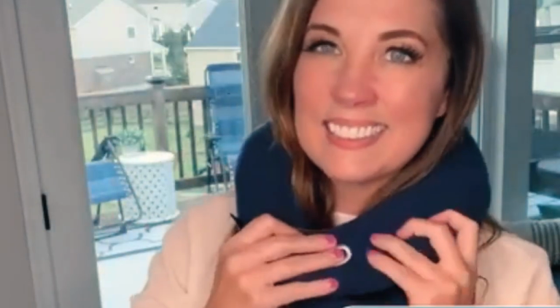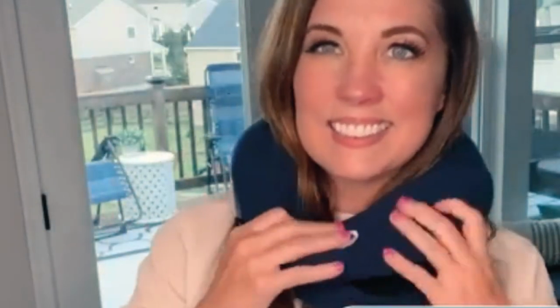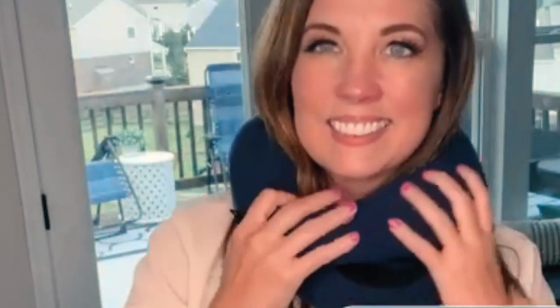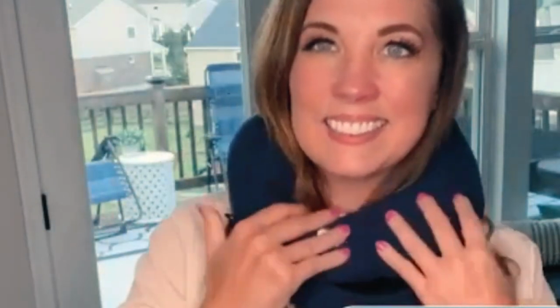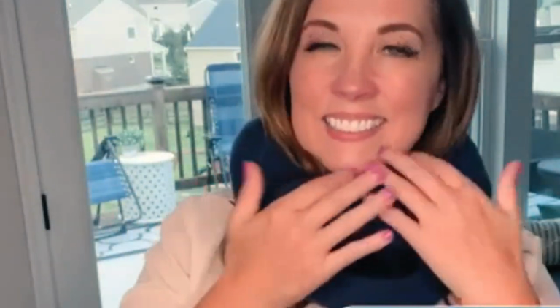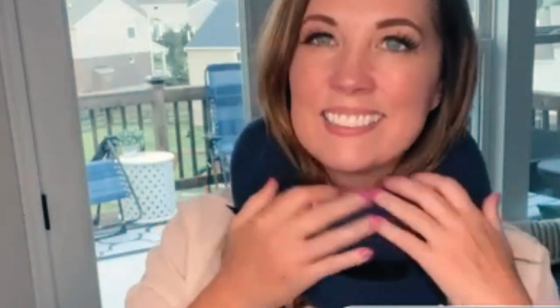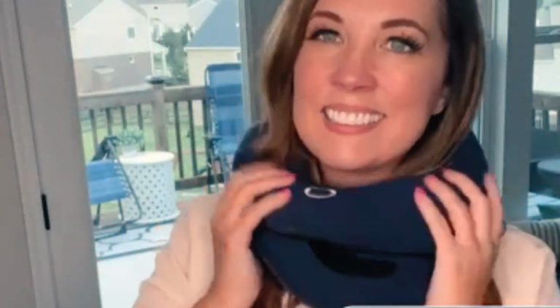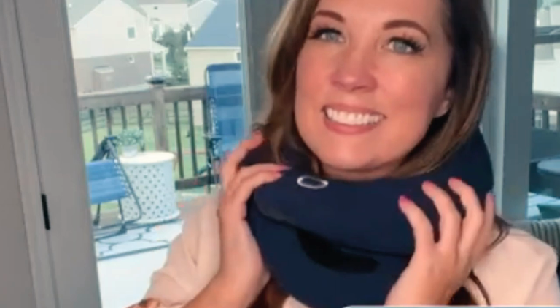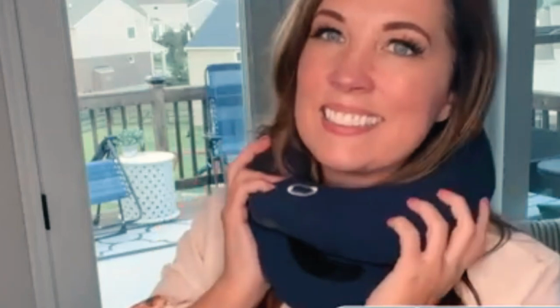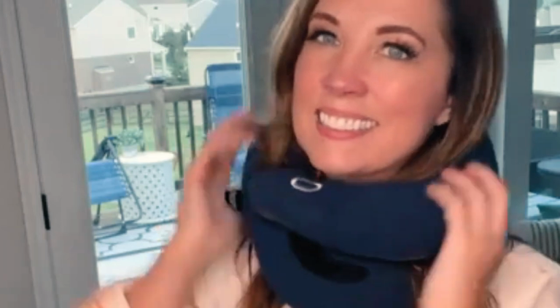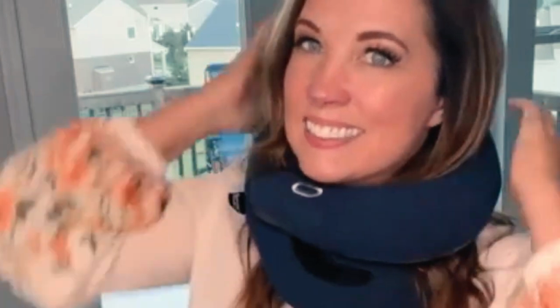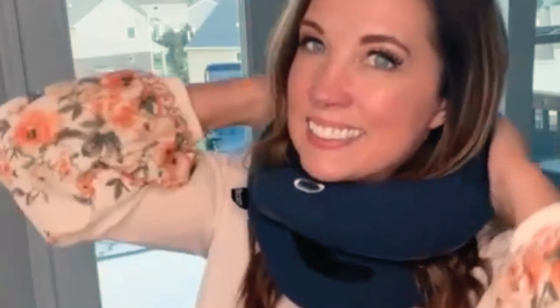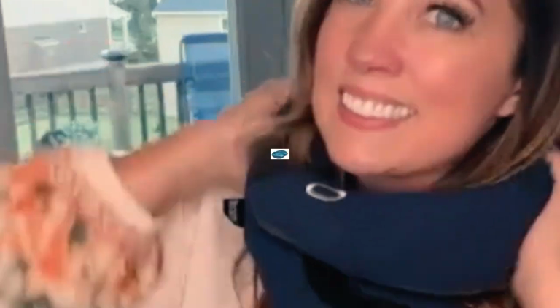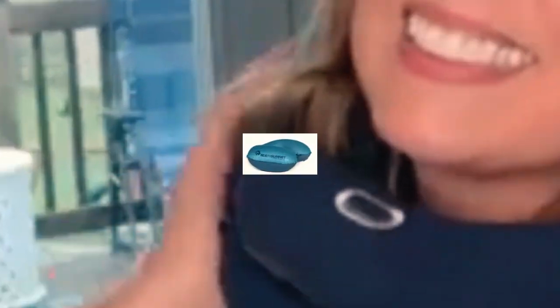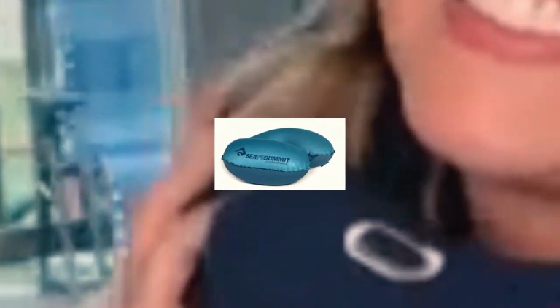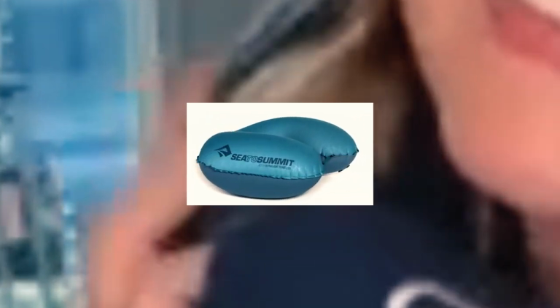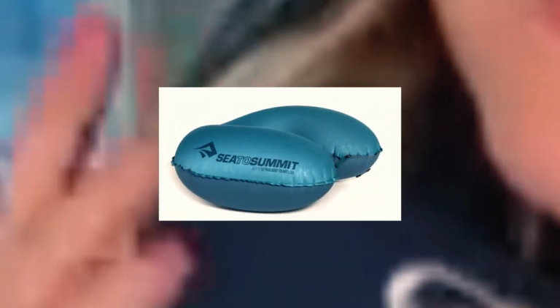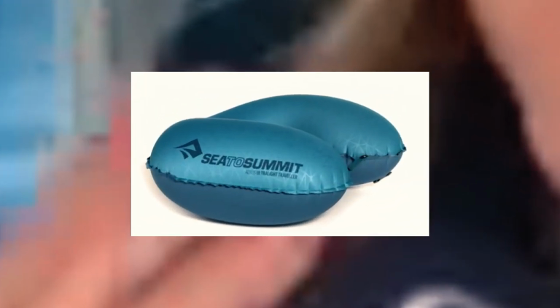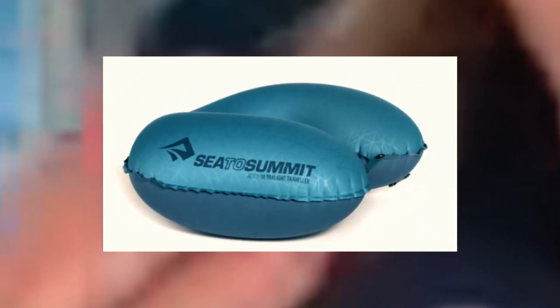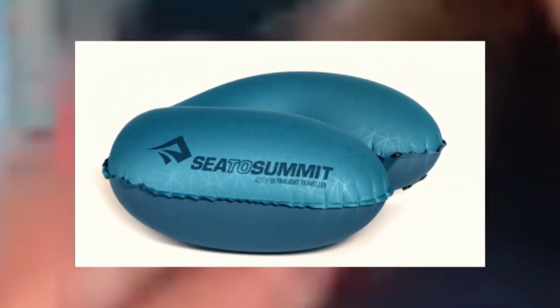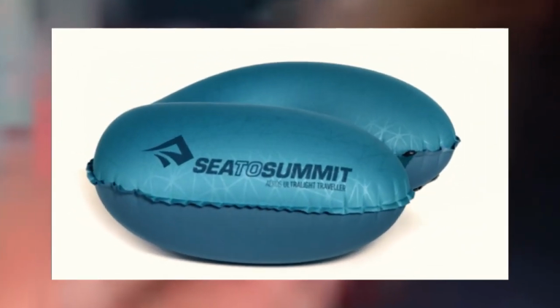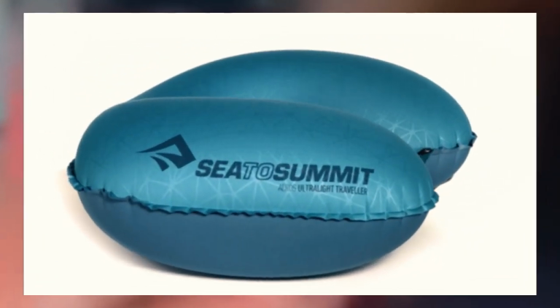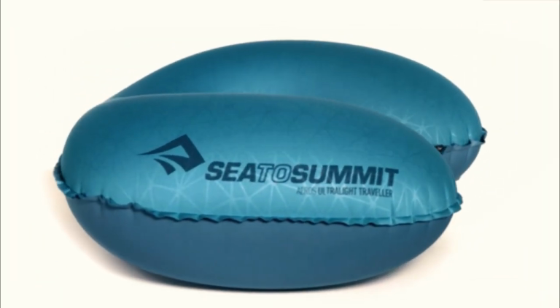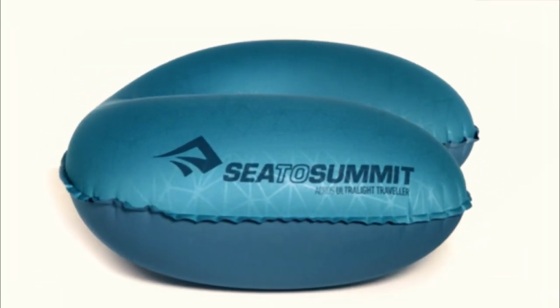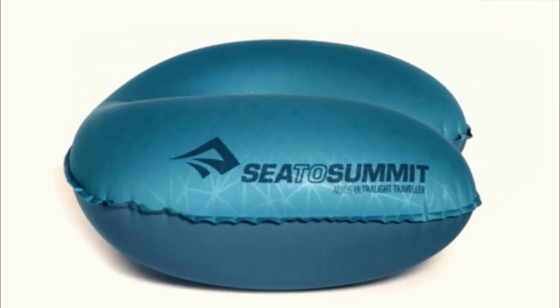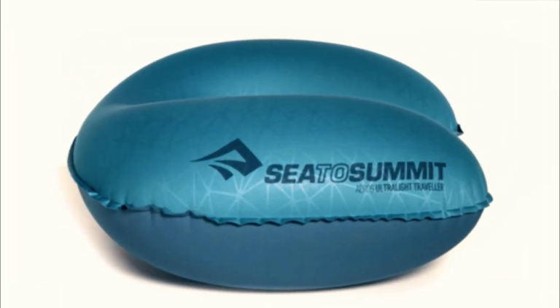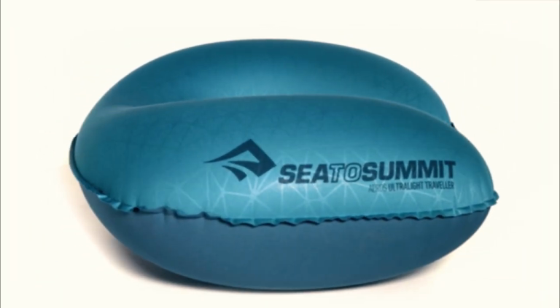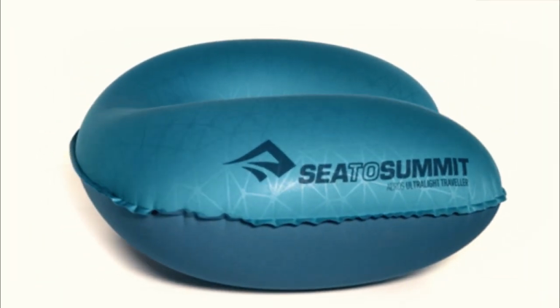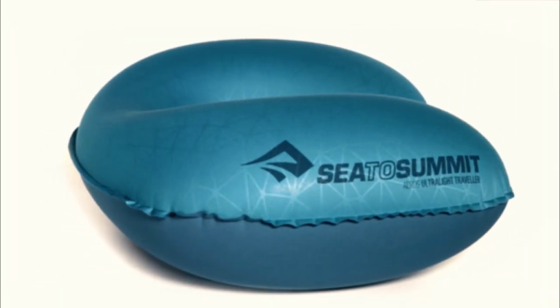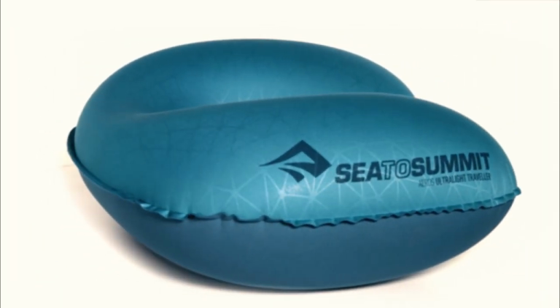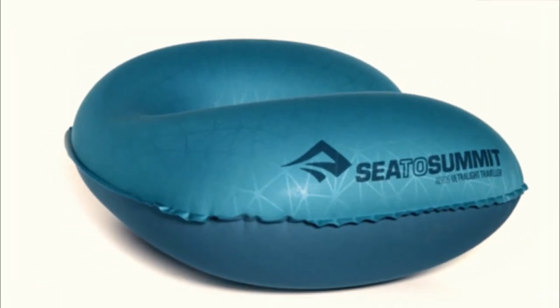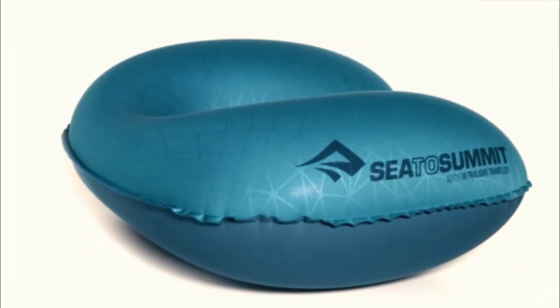To help you find the right pillow for your body, we've tested and evaluated several styles. In this video, we'll cover our top picks.